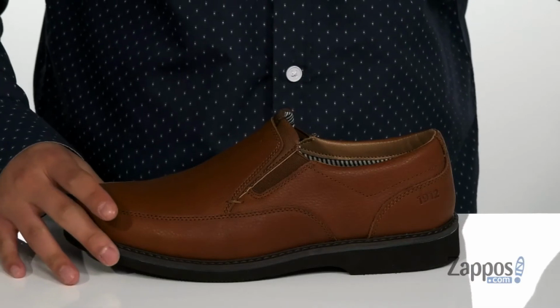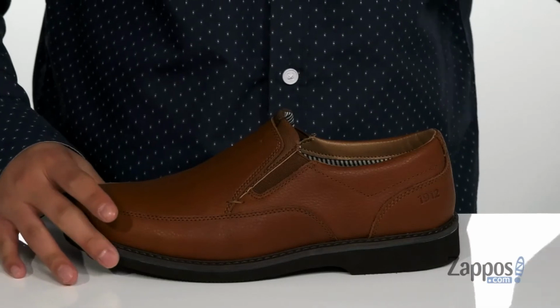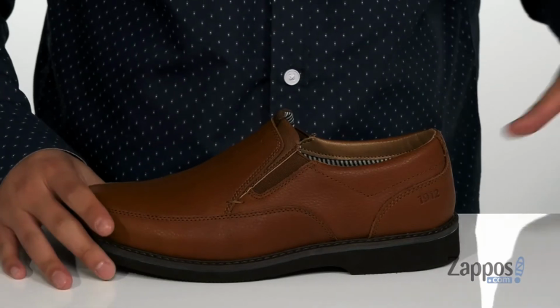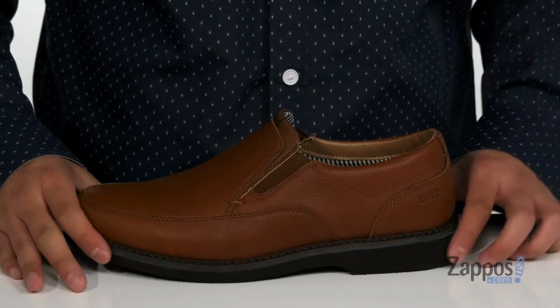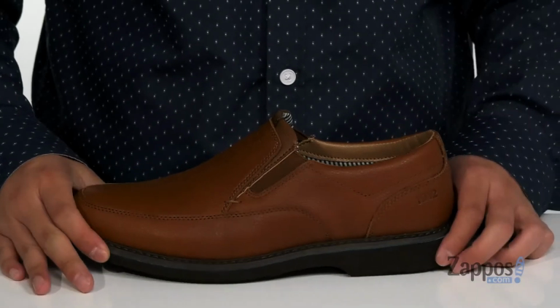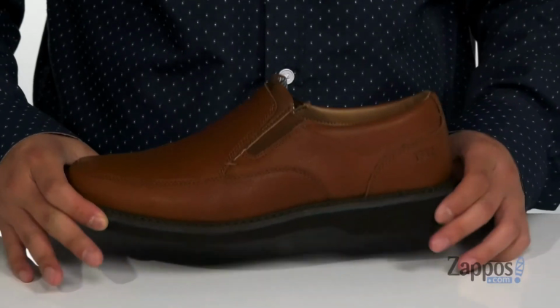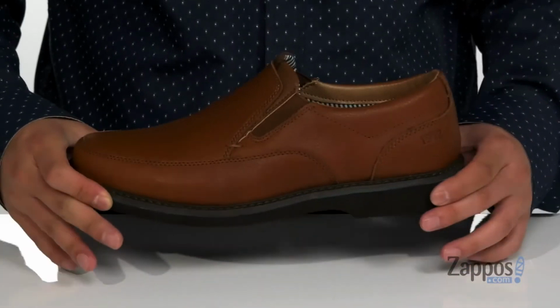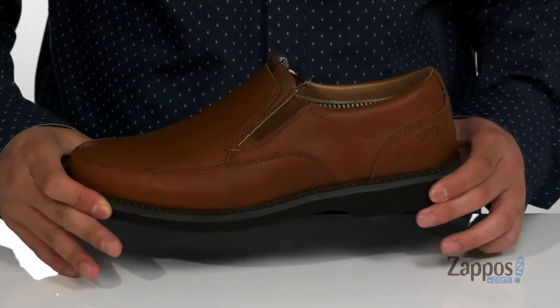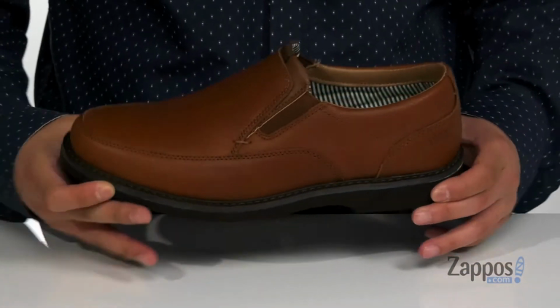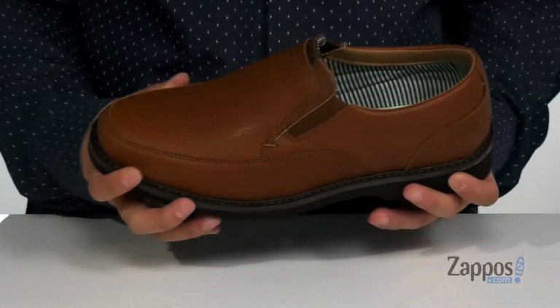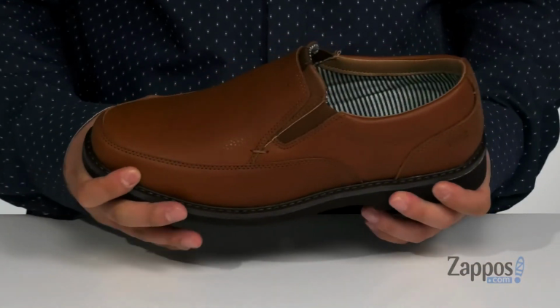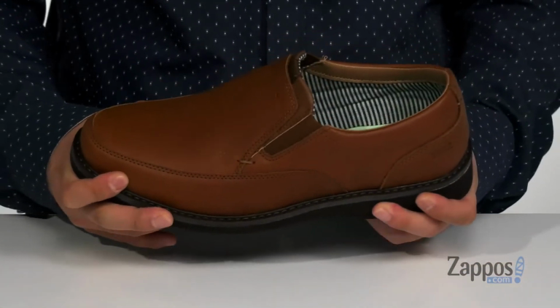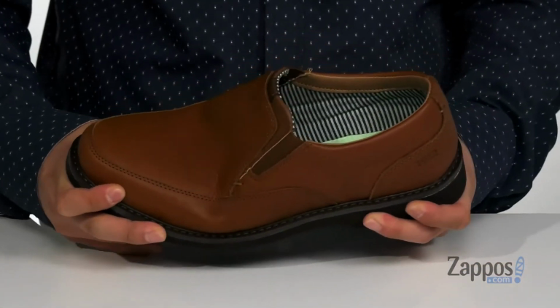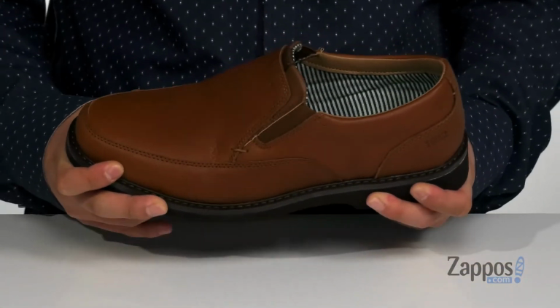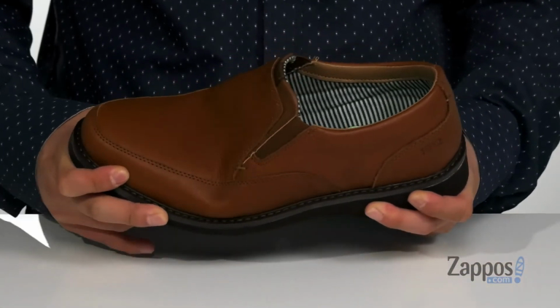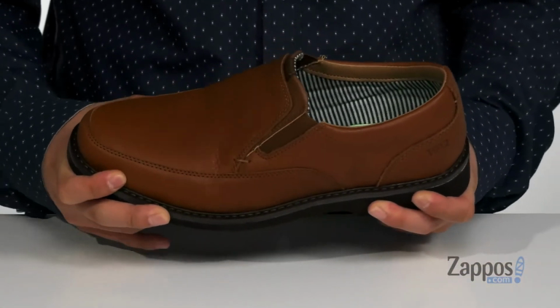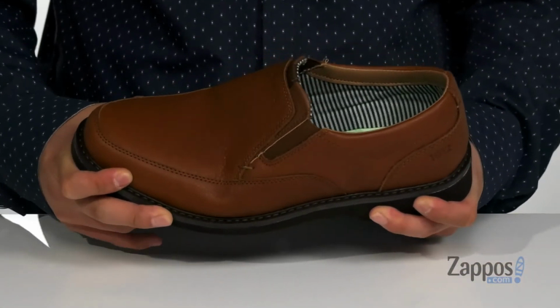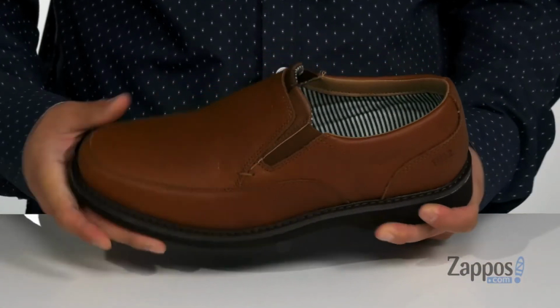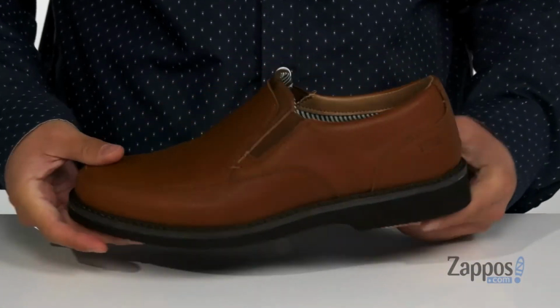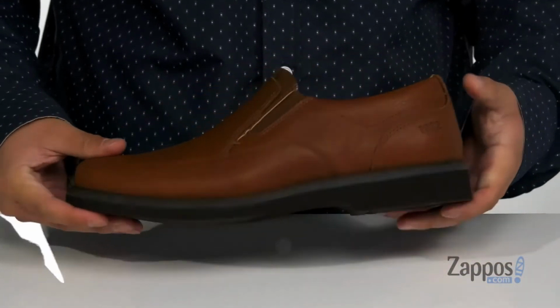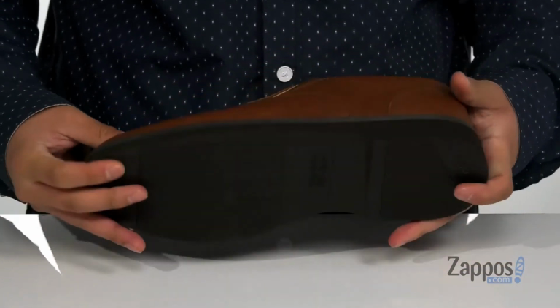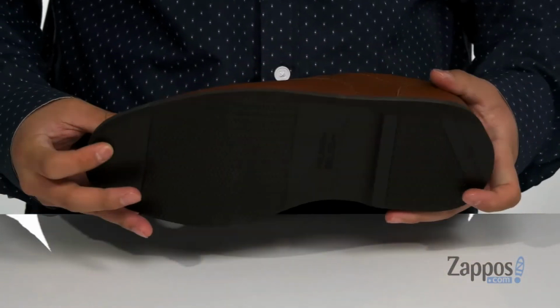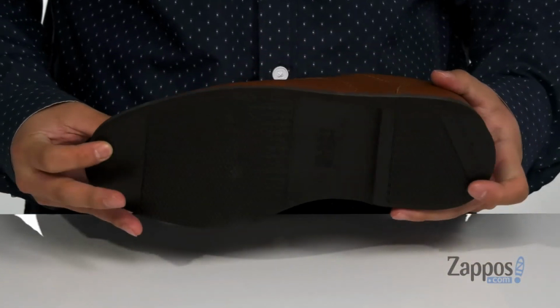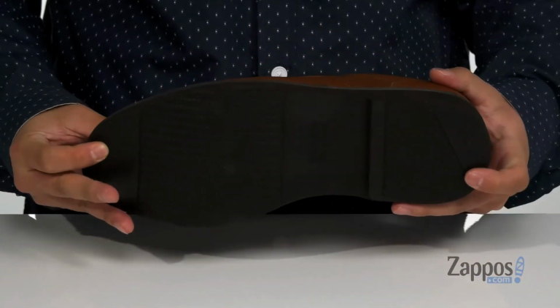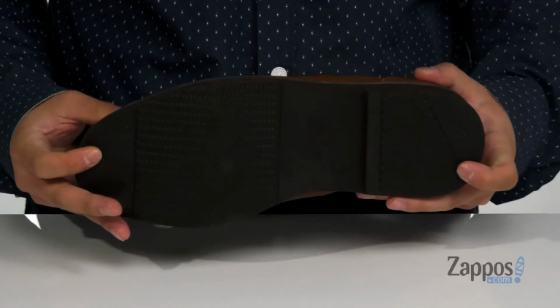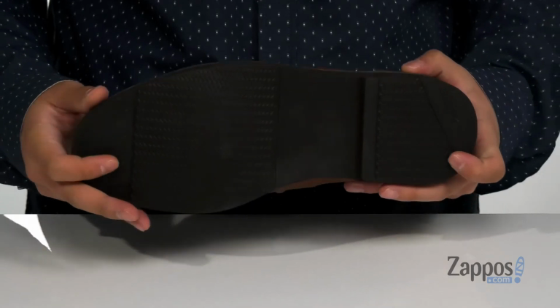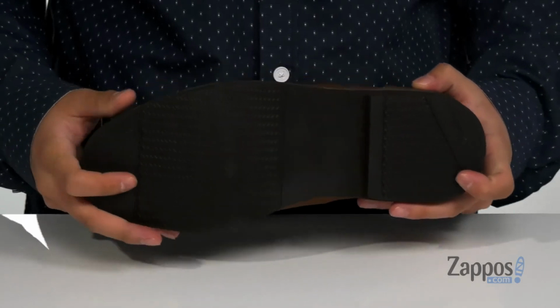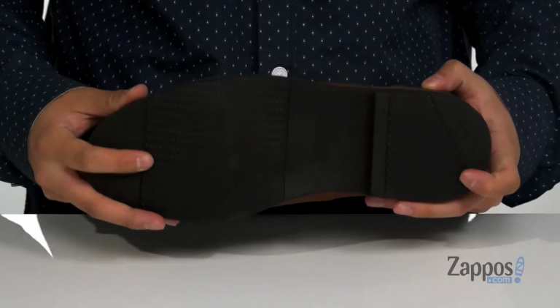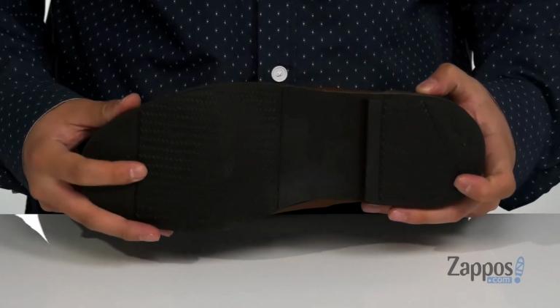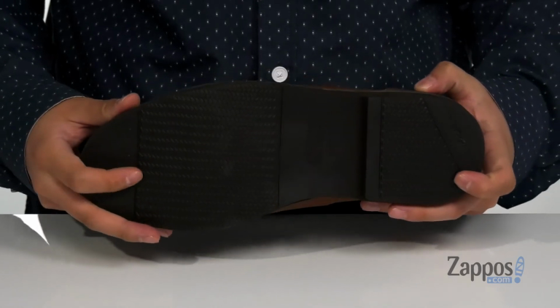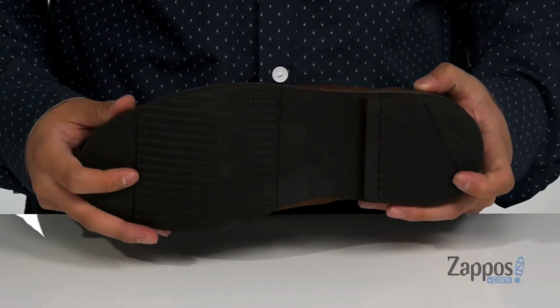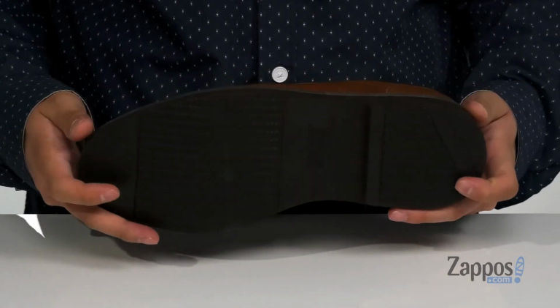This sits on top of a lightweight shock-absorbing foam. The shoe itself has a sturdy and flexible design, sitting on top of a textured synthetic outsole.